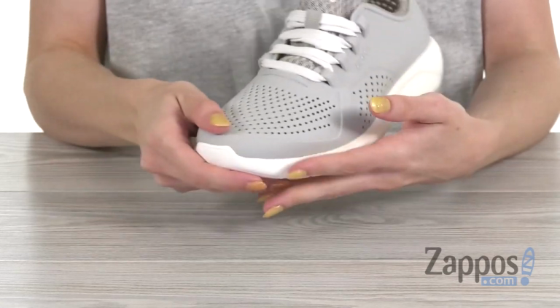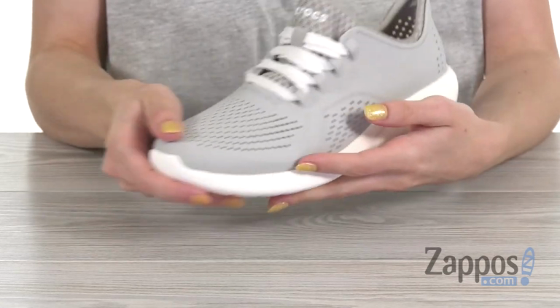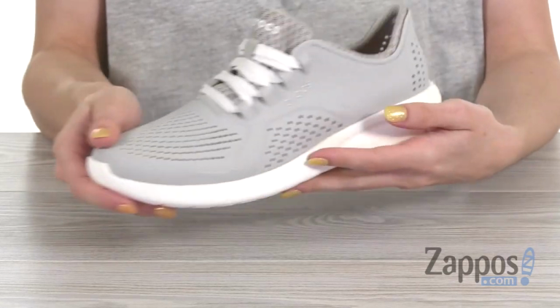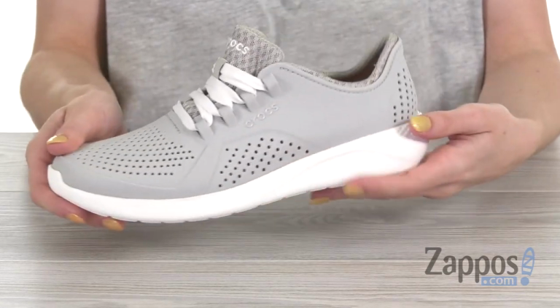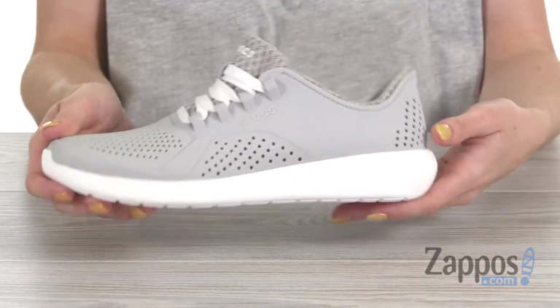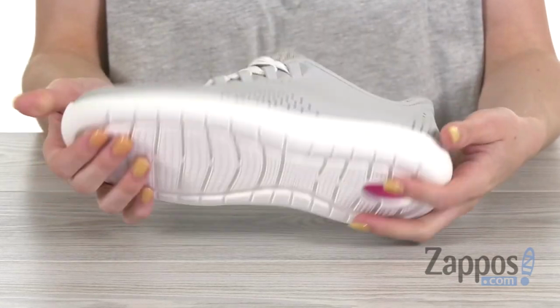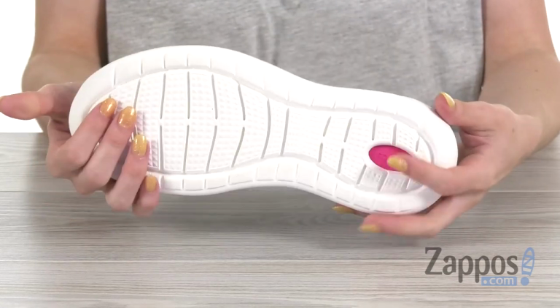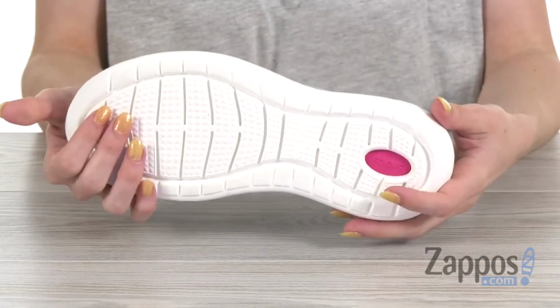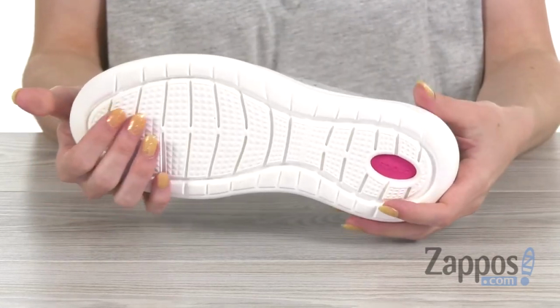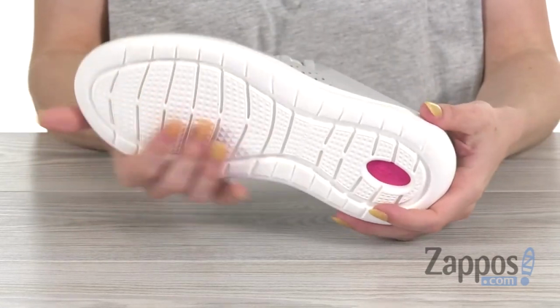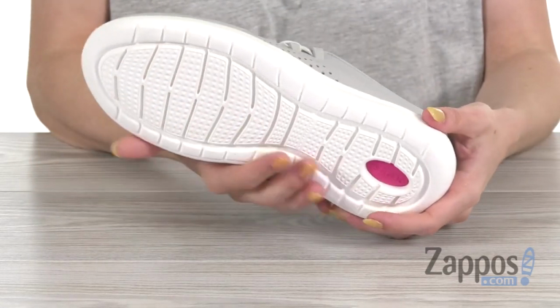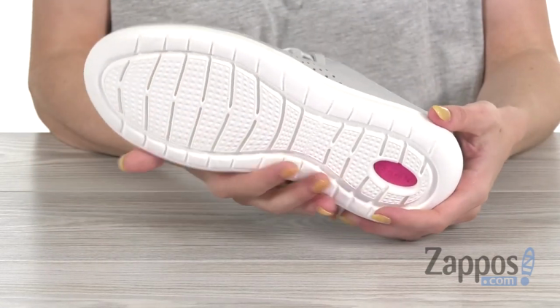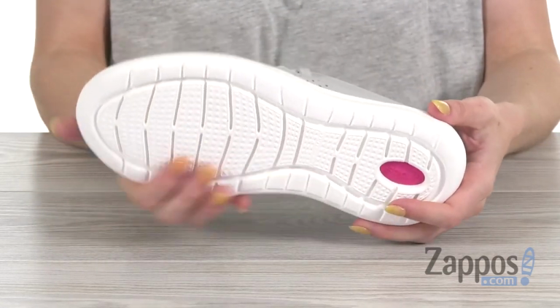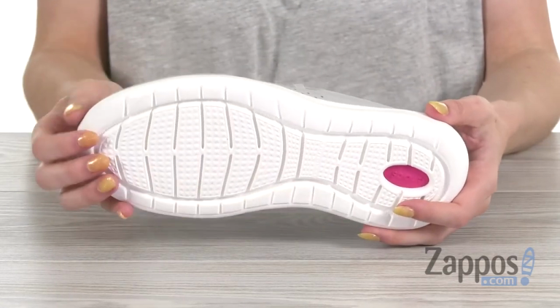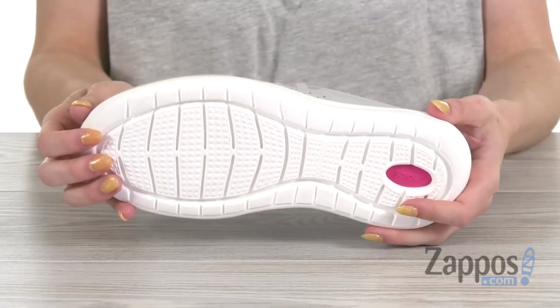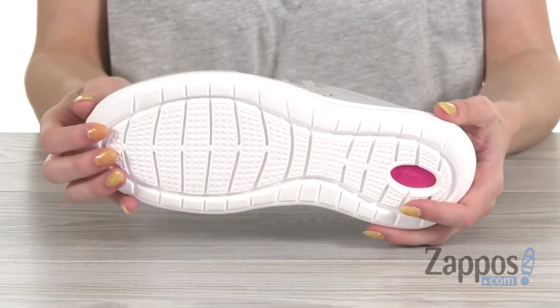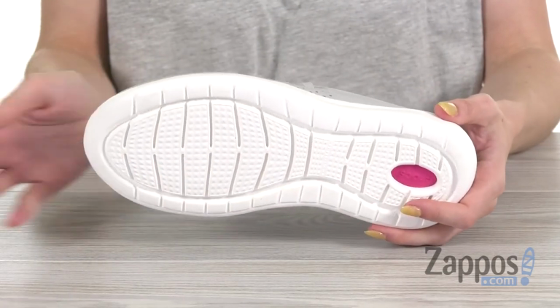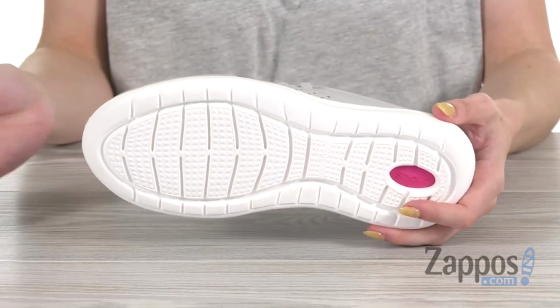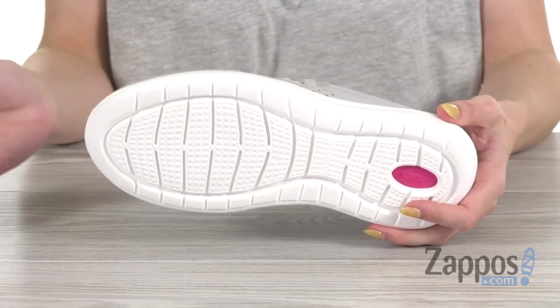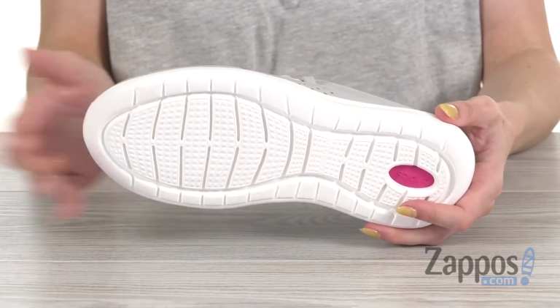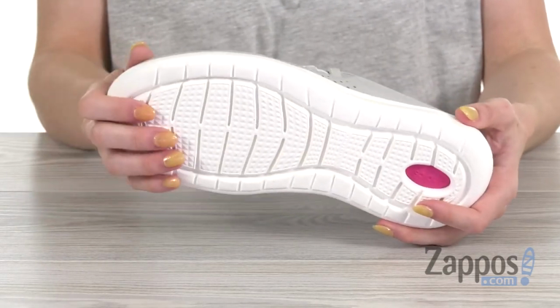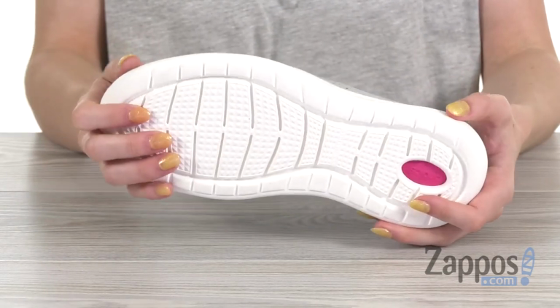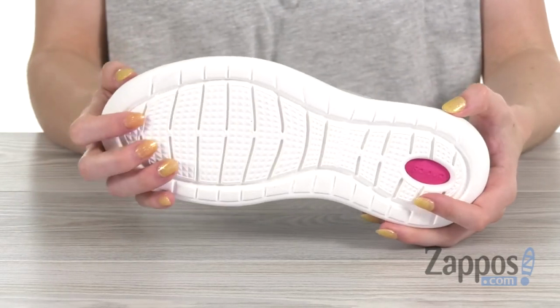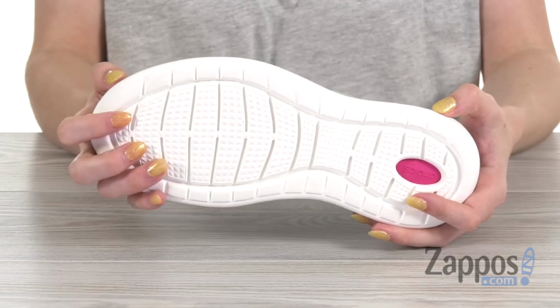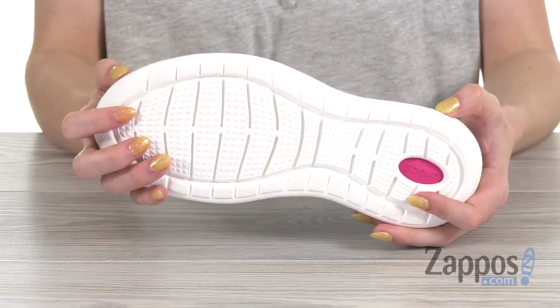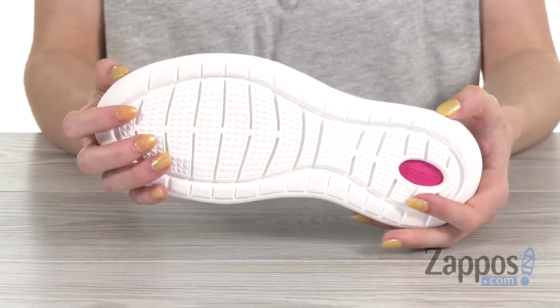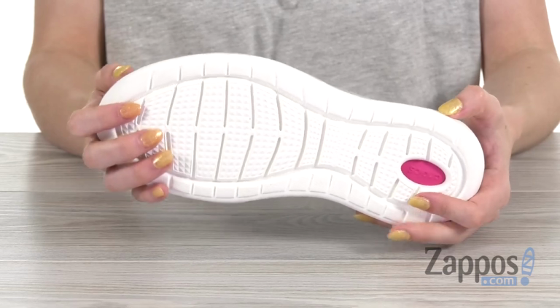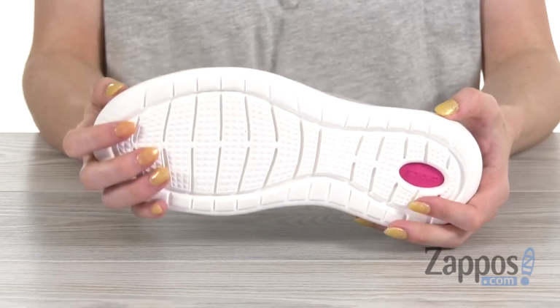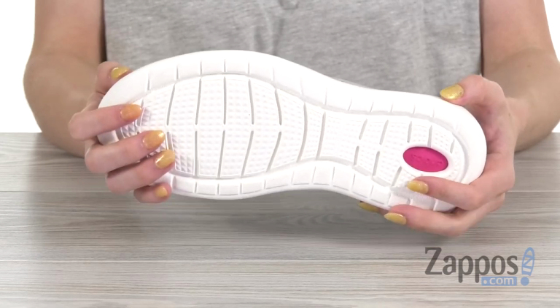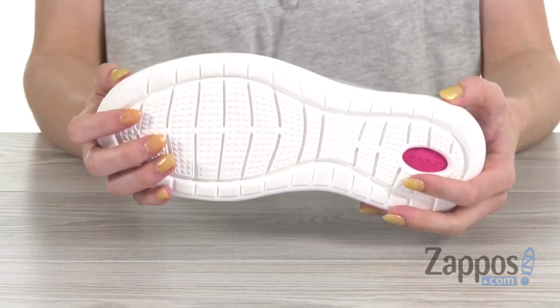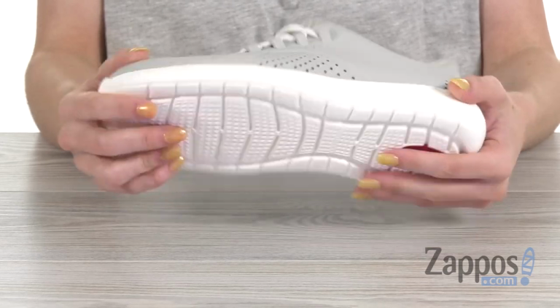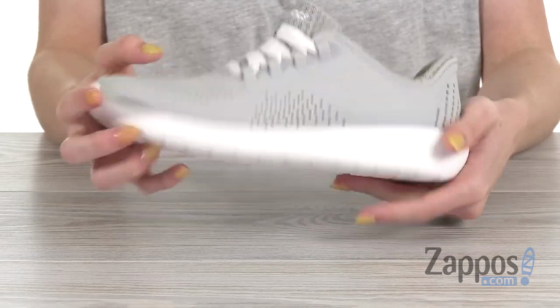And on the bottom, you'll find the Crocs Light foam outsole, which is going to provide you with tons of support and comfort.